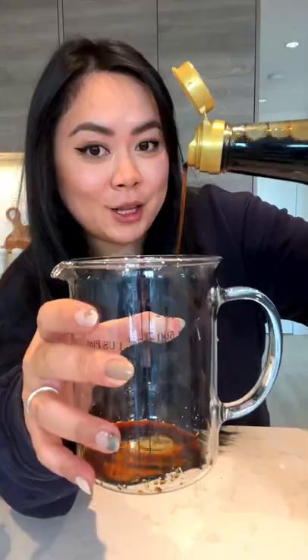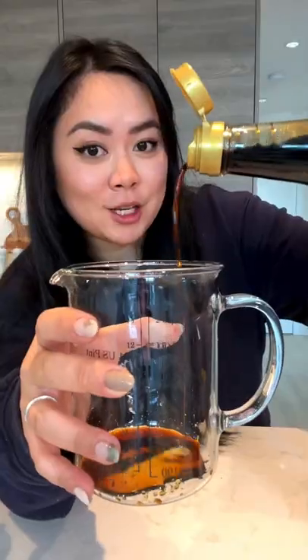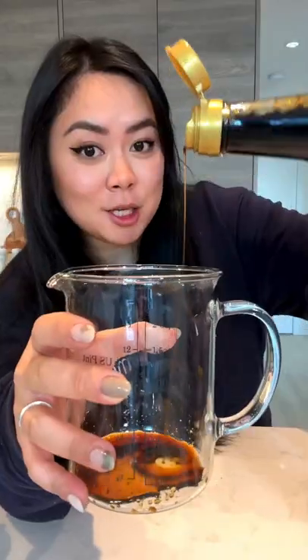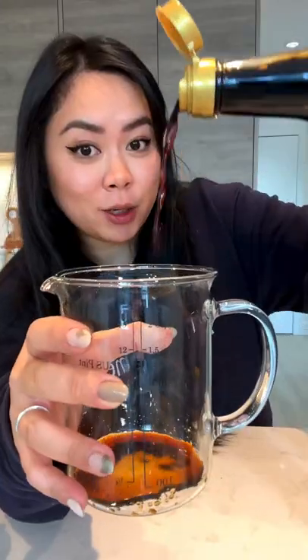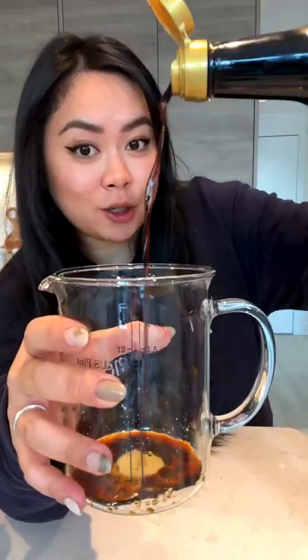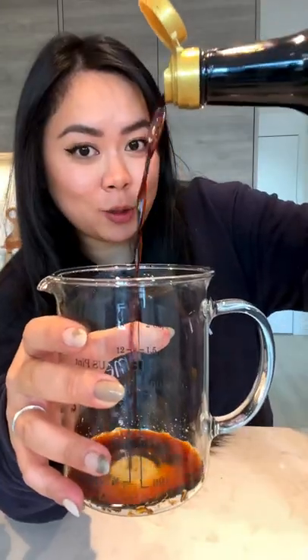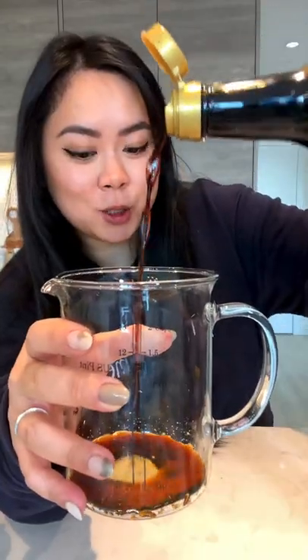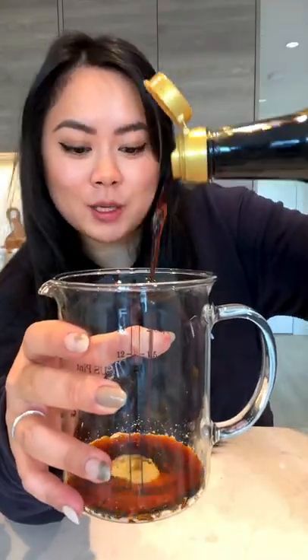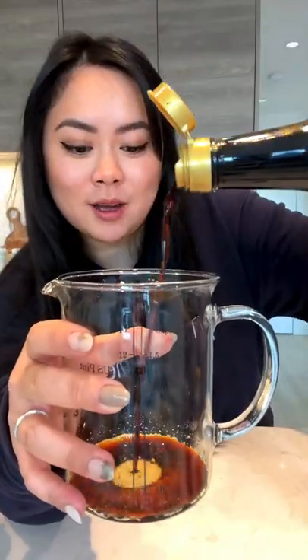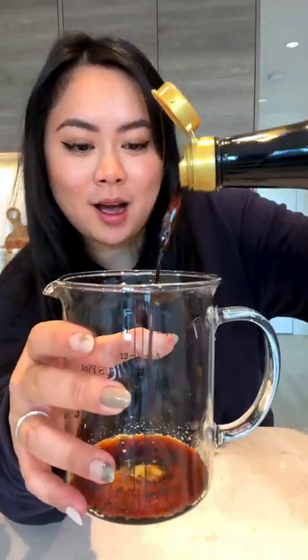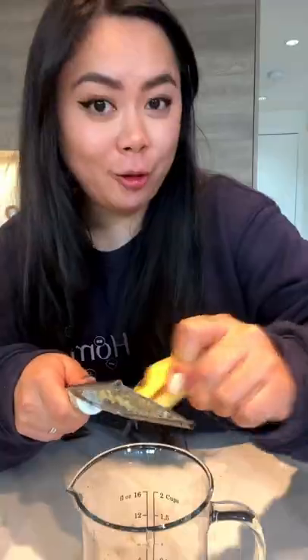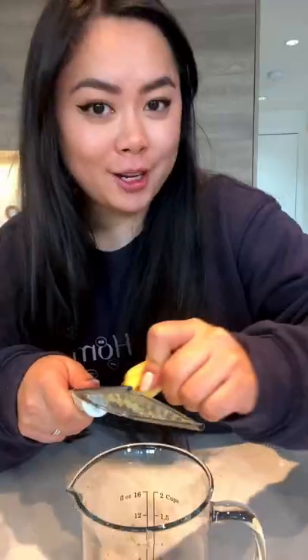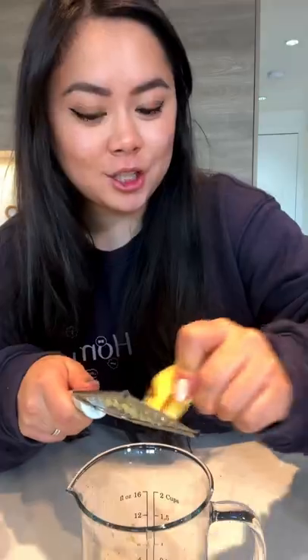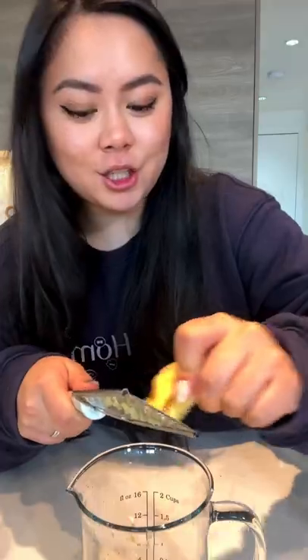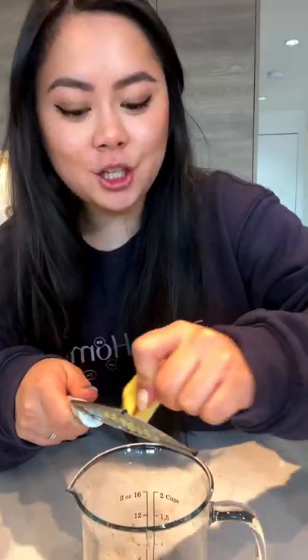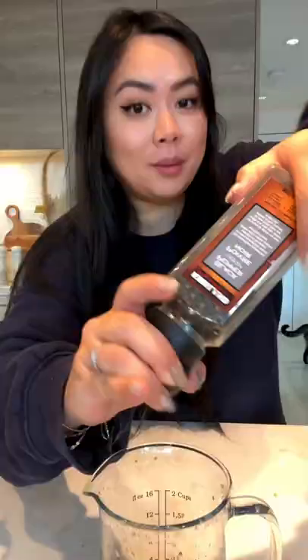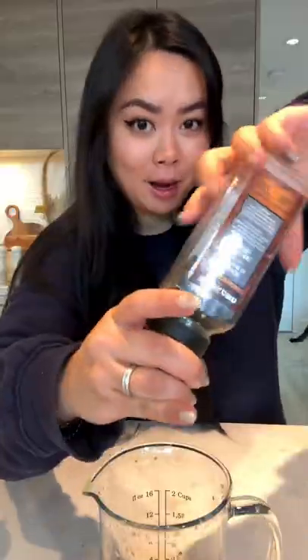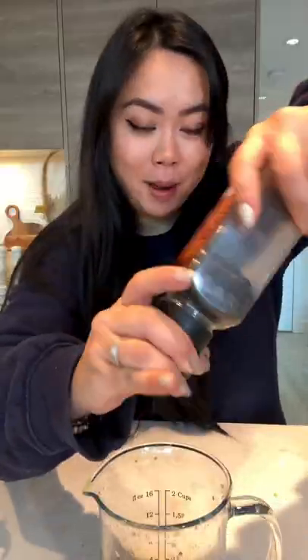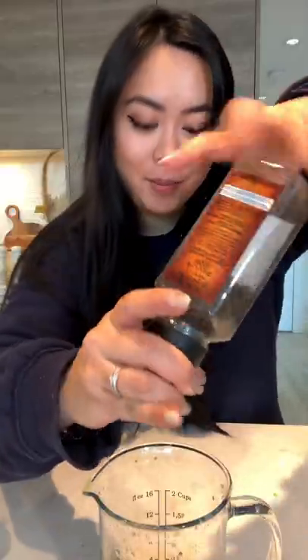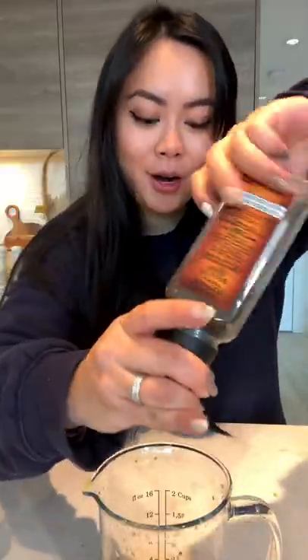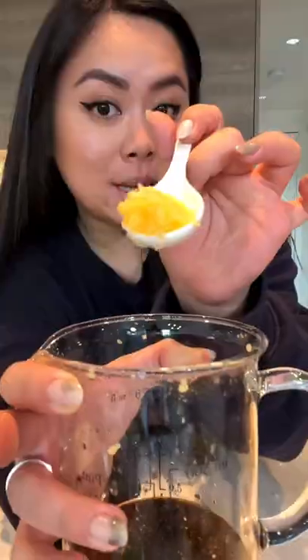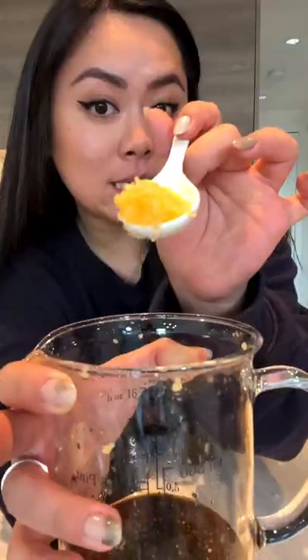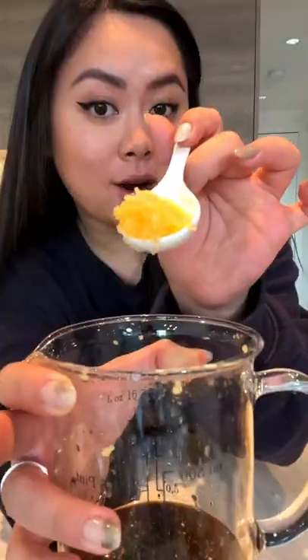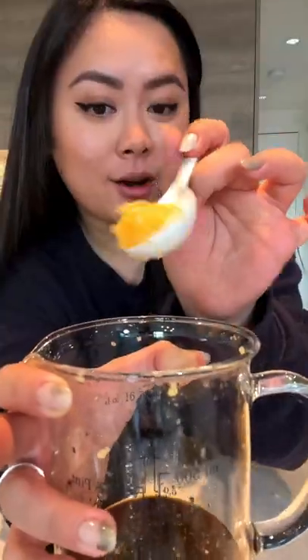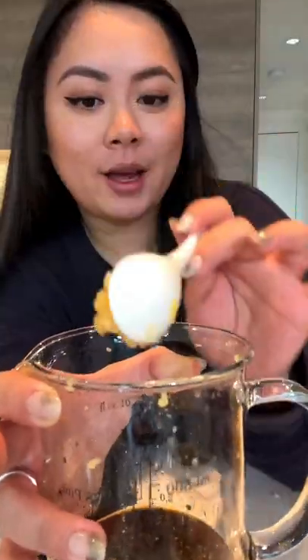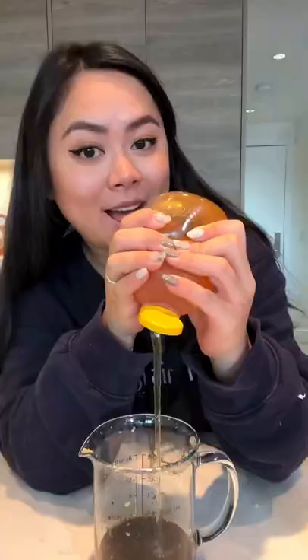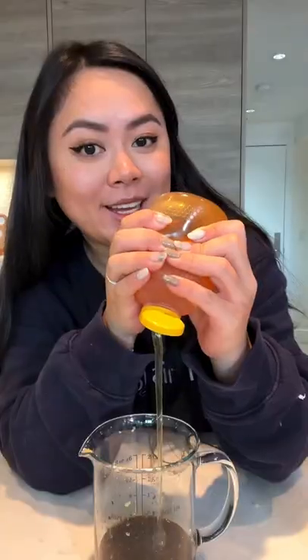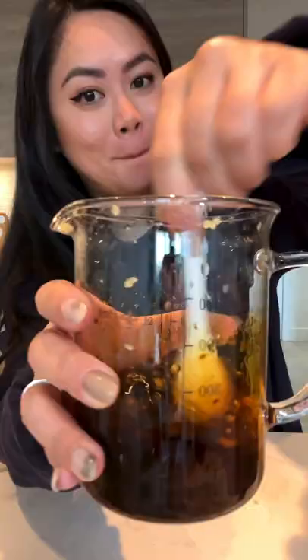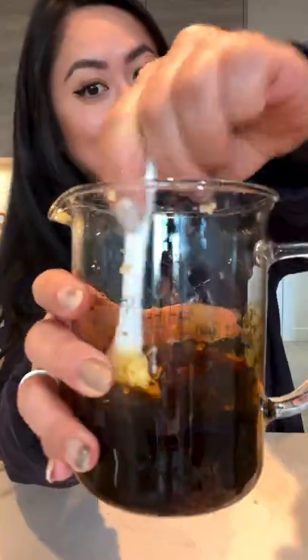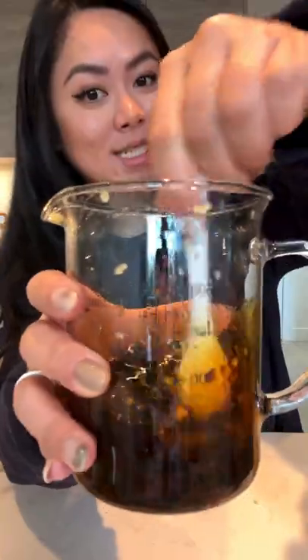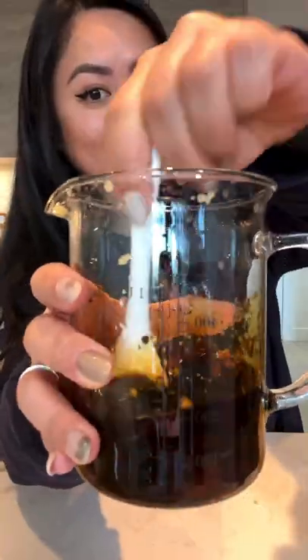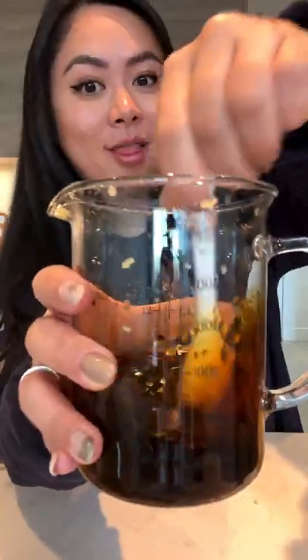For the sauce, we're gonna start with soy sauce. Grate in ginger, black pepper, minced garlic, and honey. Mix together.